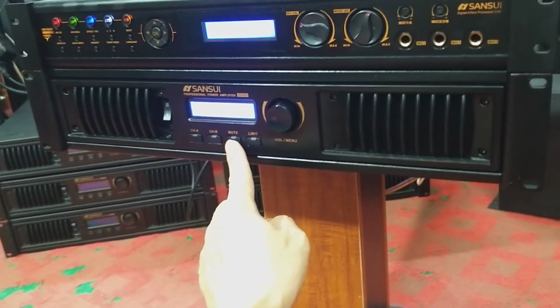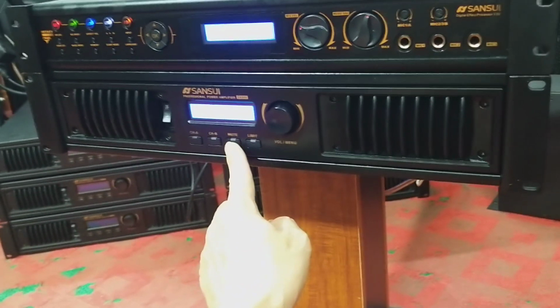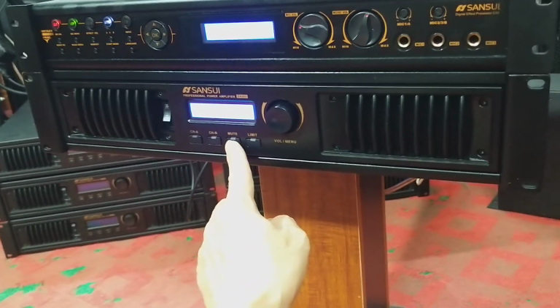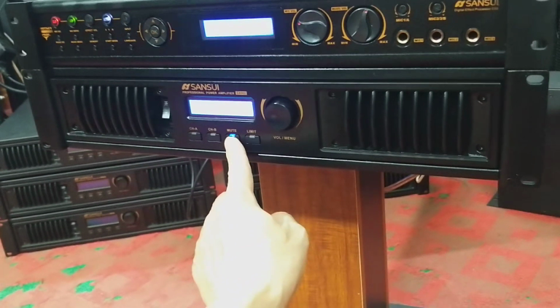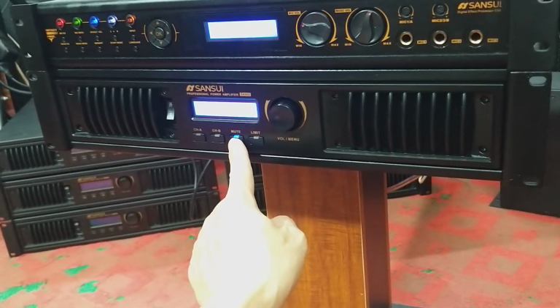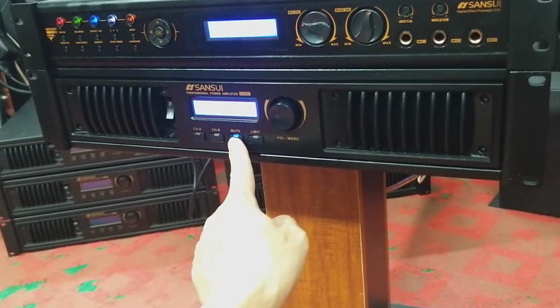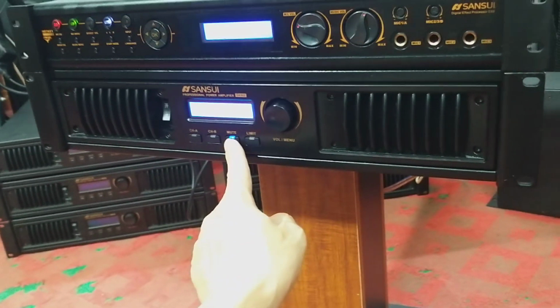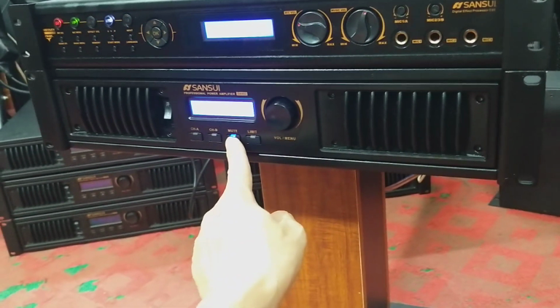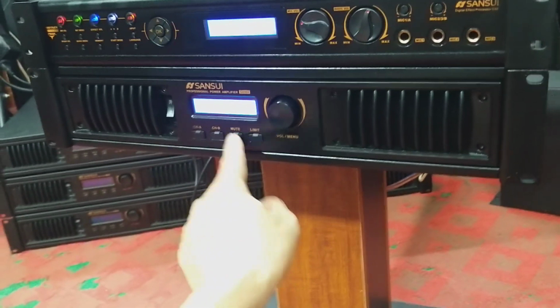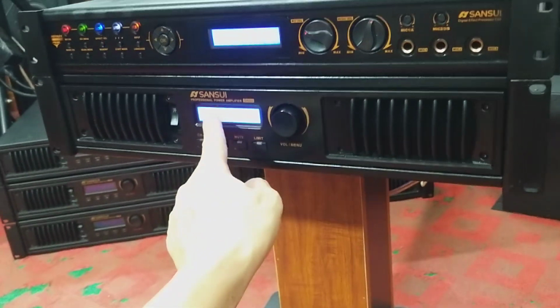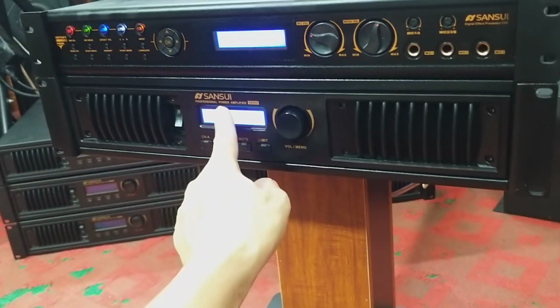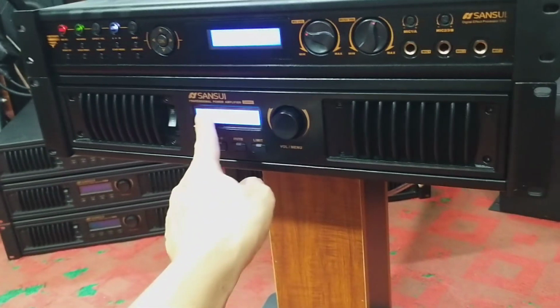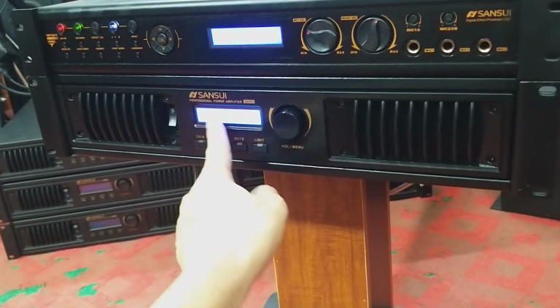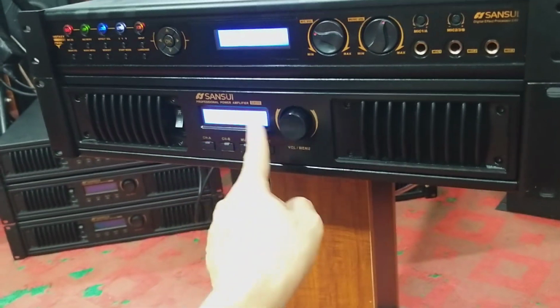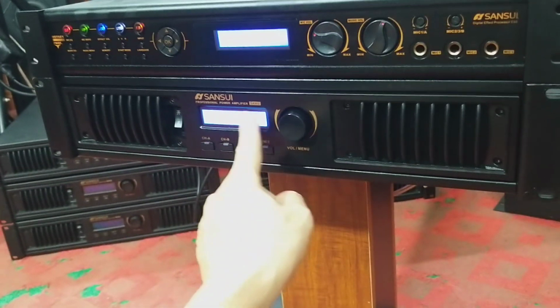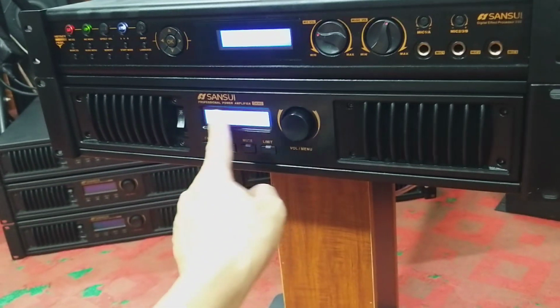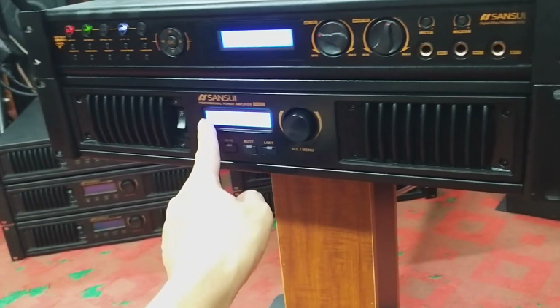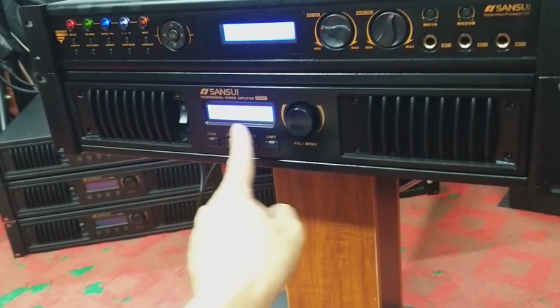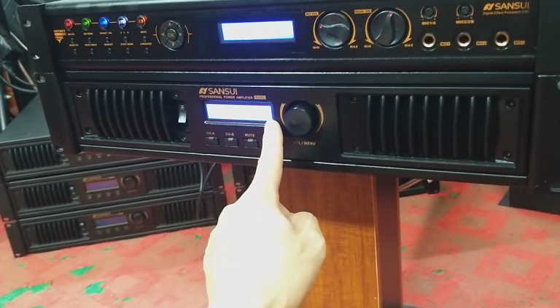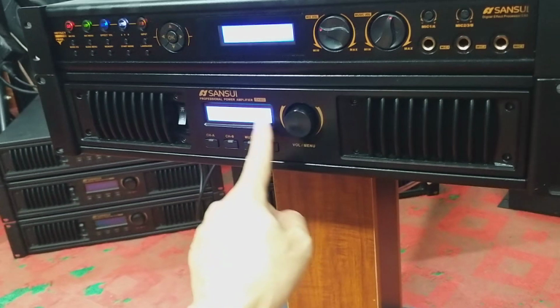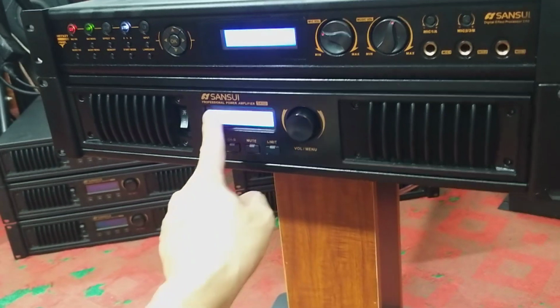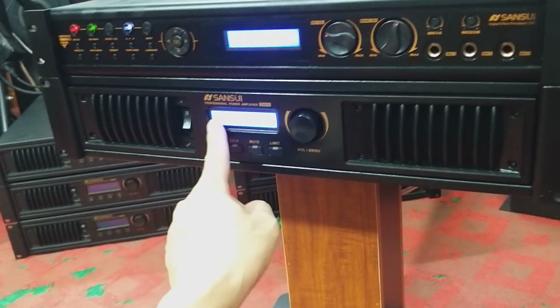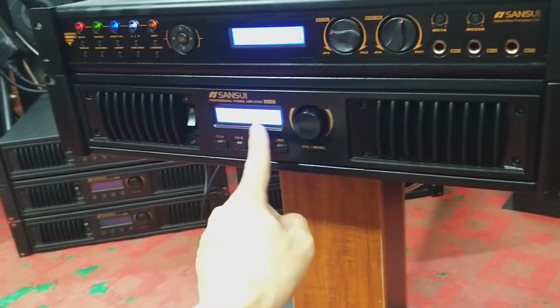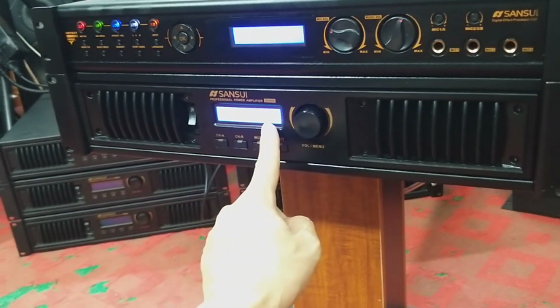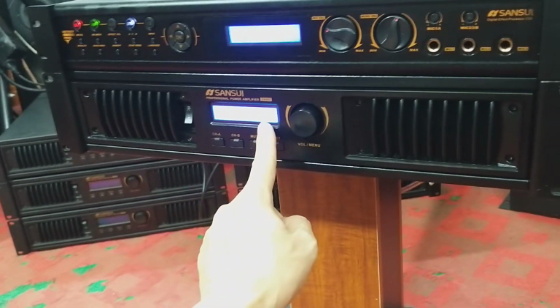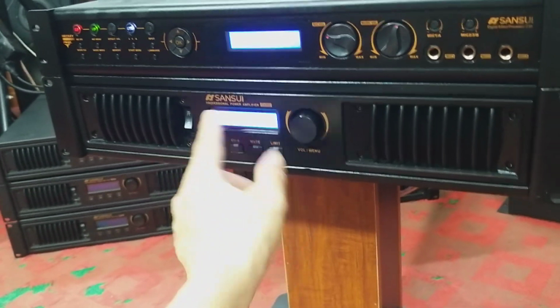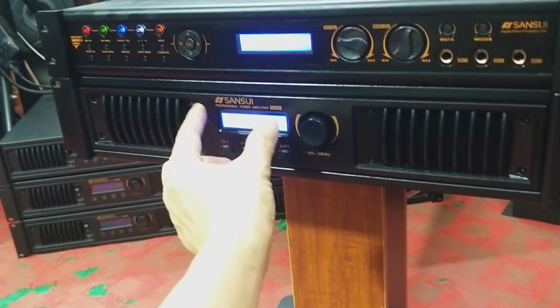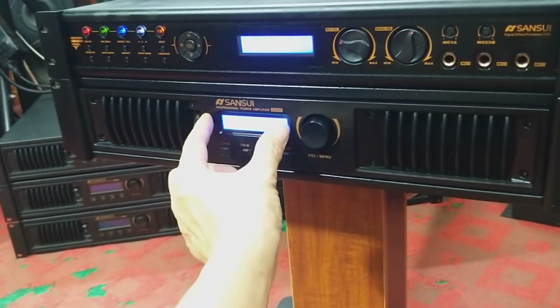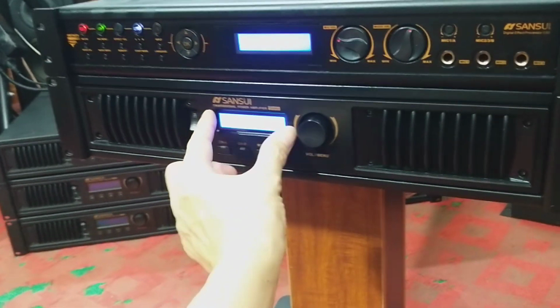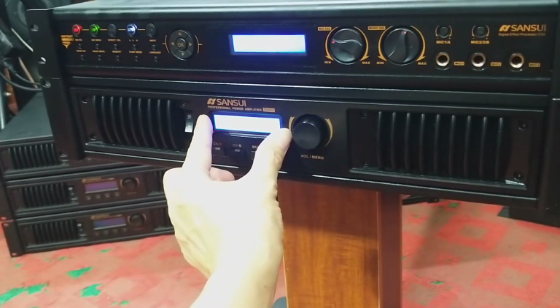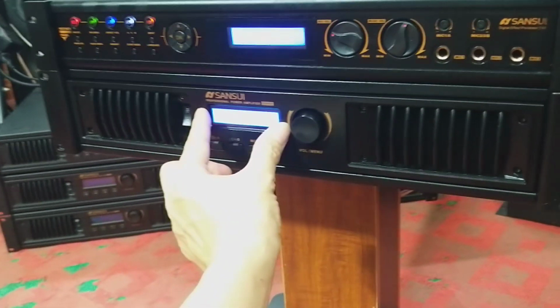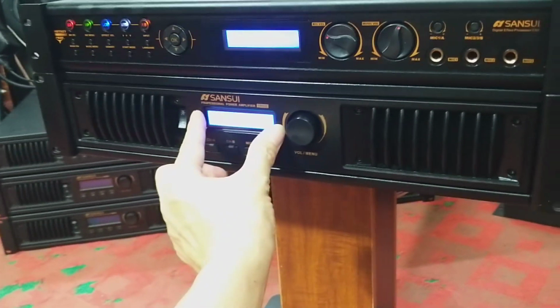Mute, tắt tiếng này. Có màn hình số, màn hình LED LCD, rất đẹp, rất nét luôn. Báo nhiệt độ cho 2 kênh các bác nhé.